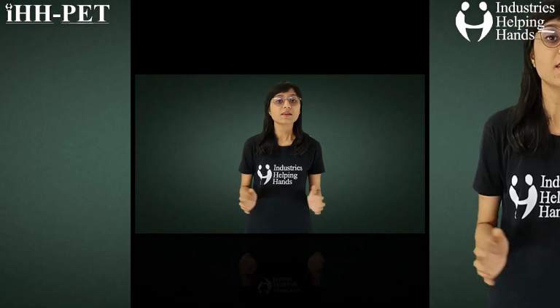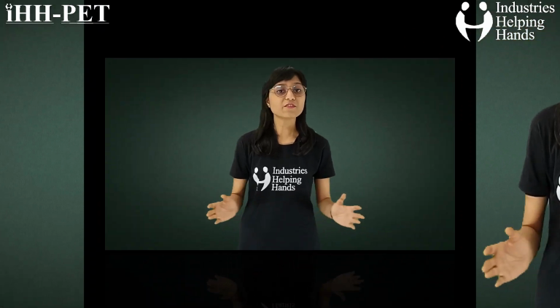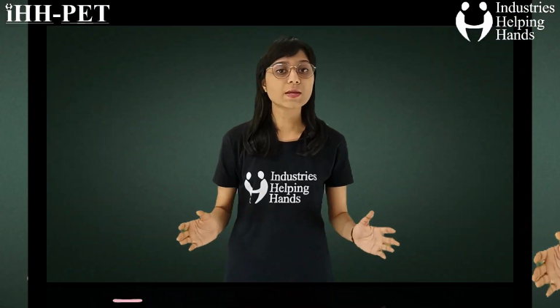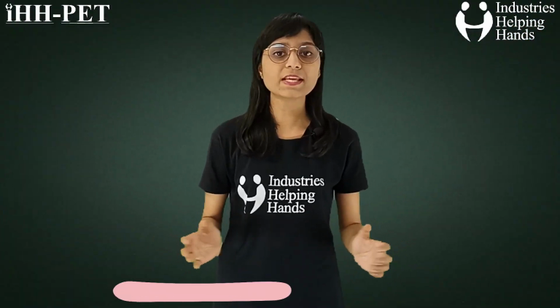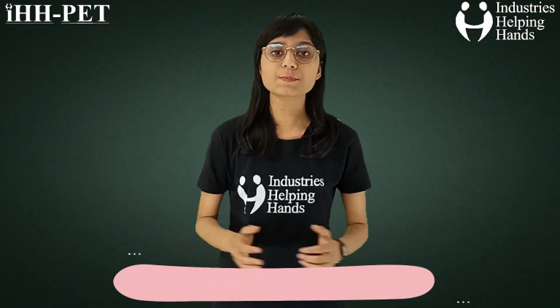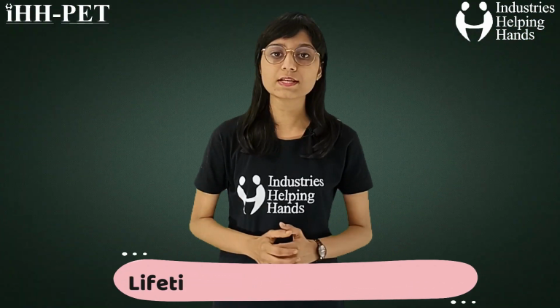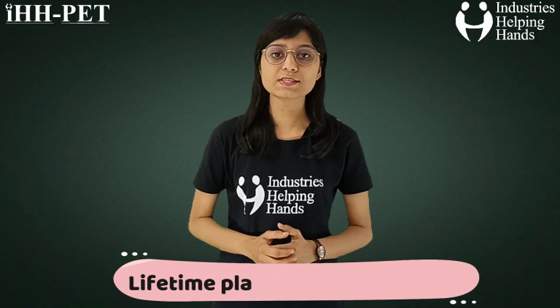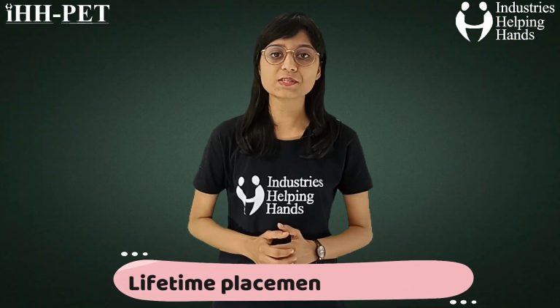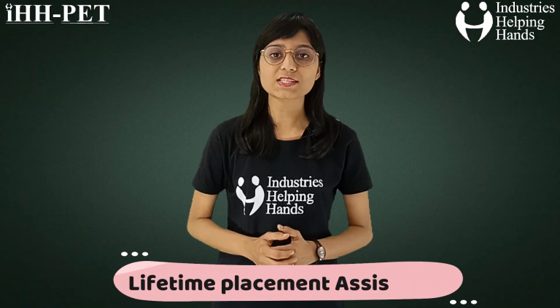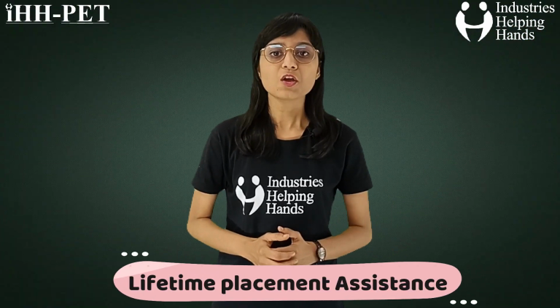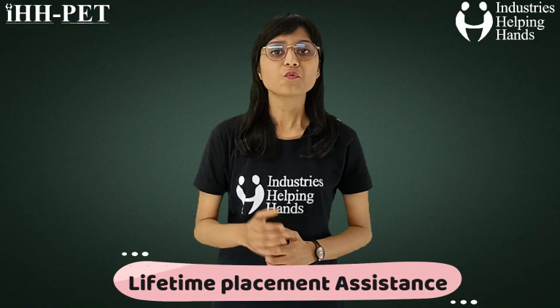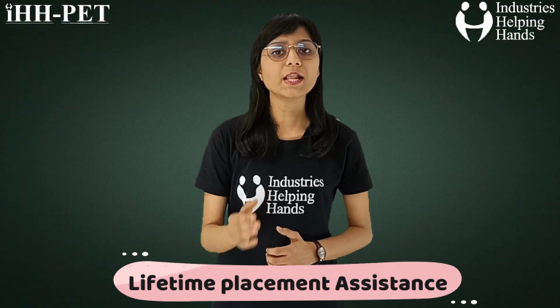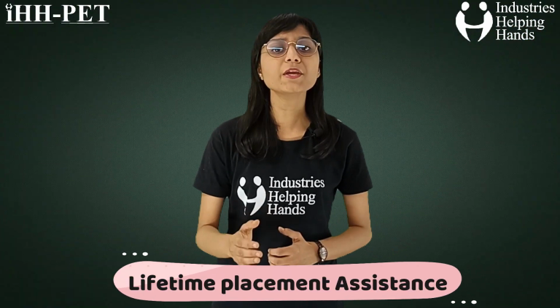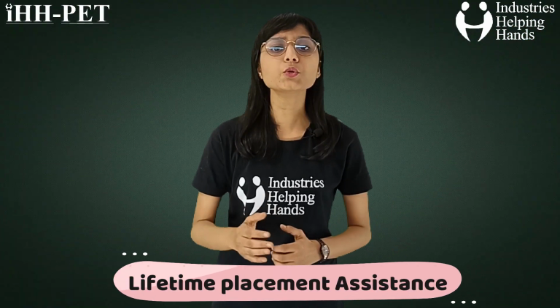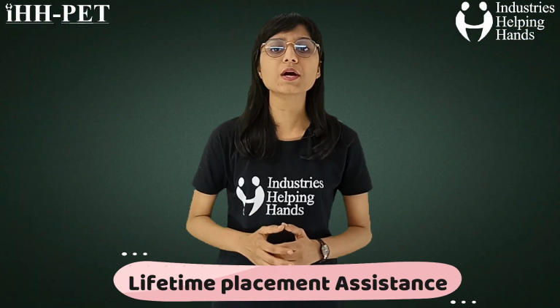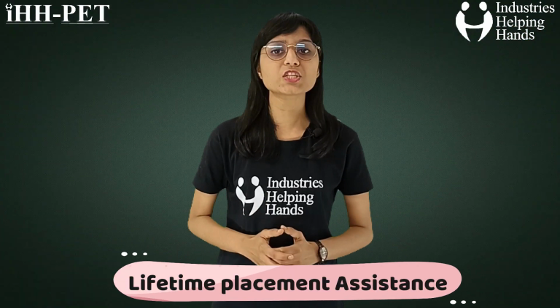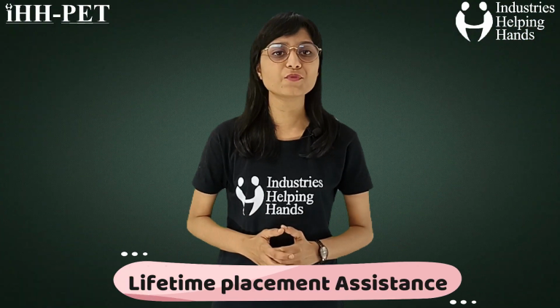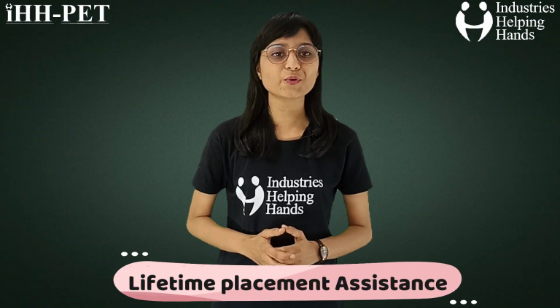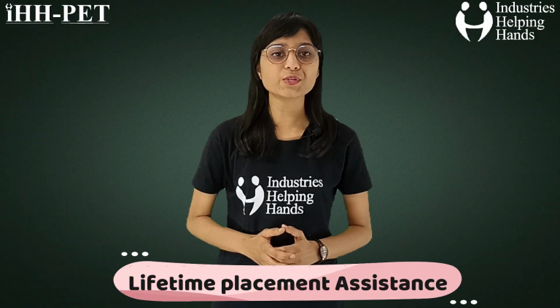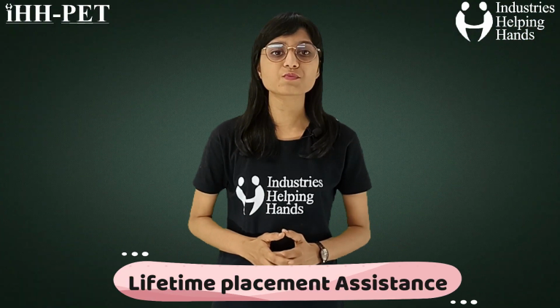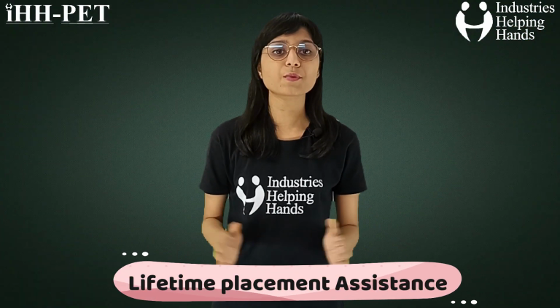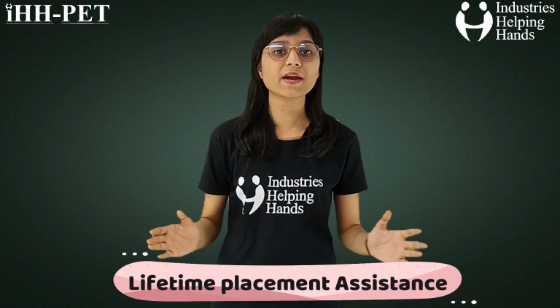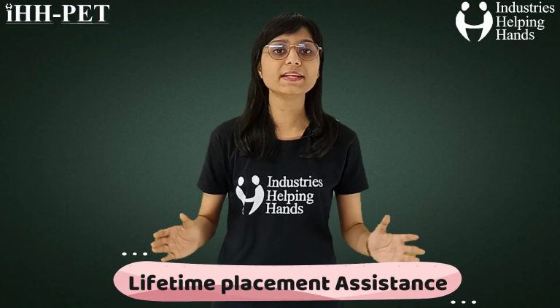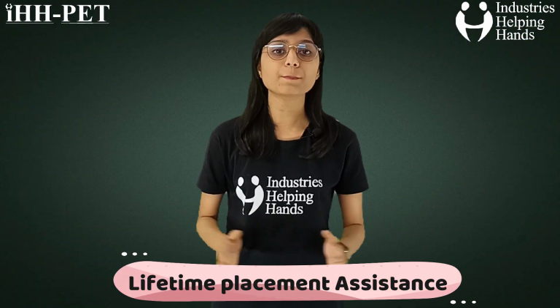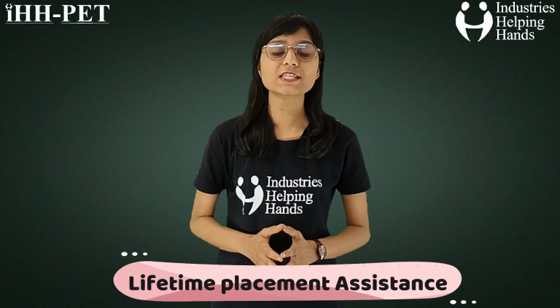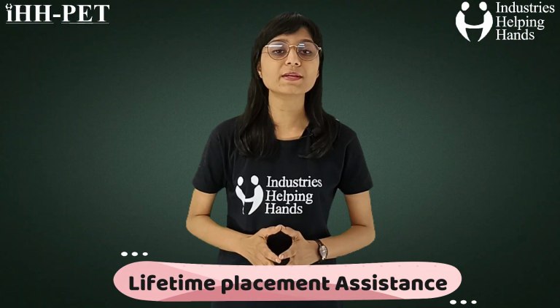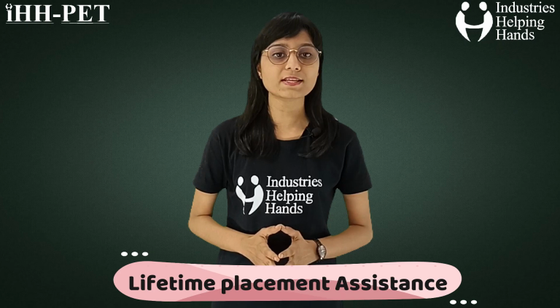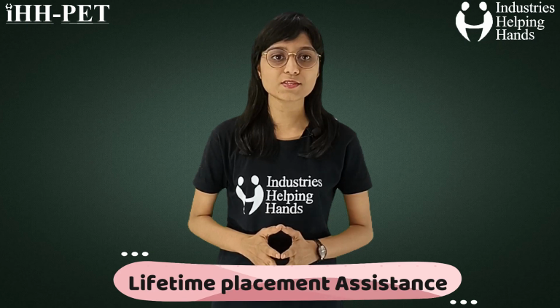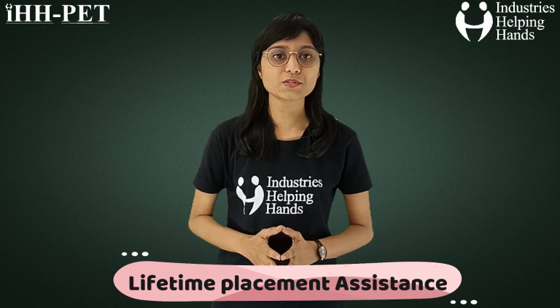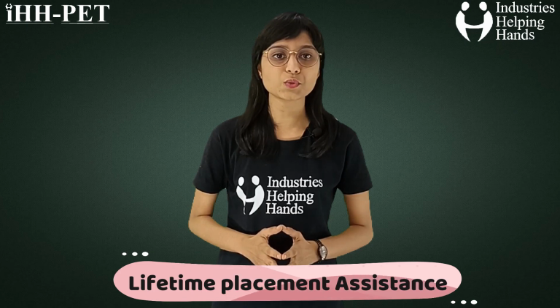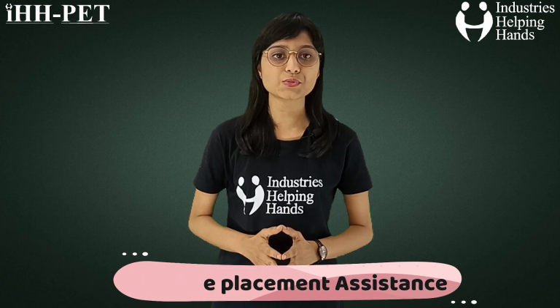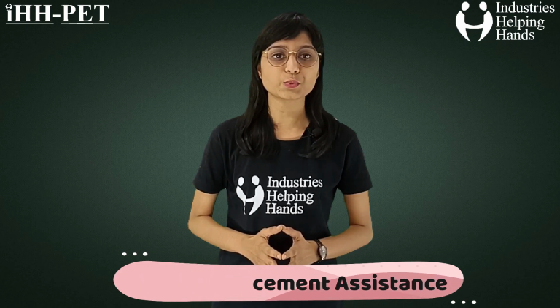Lifetime placement assistance — for helping you to achieve your goals, we provide placement assistance as well.